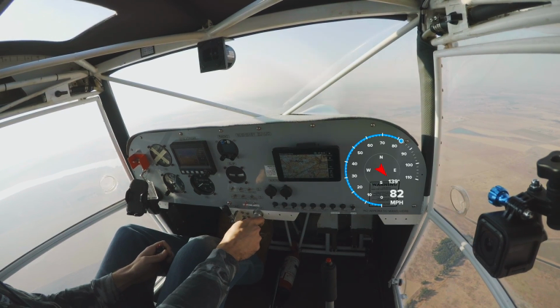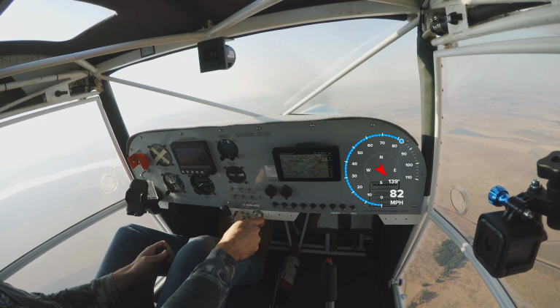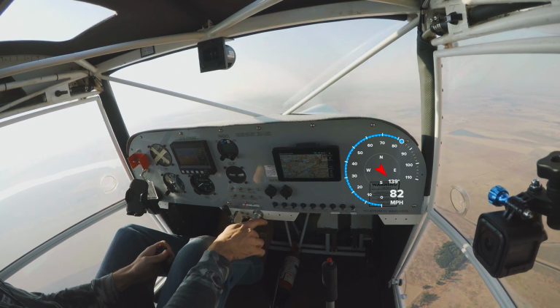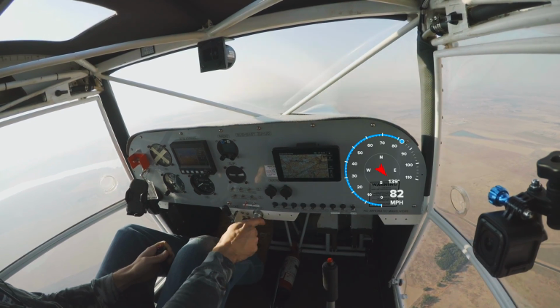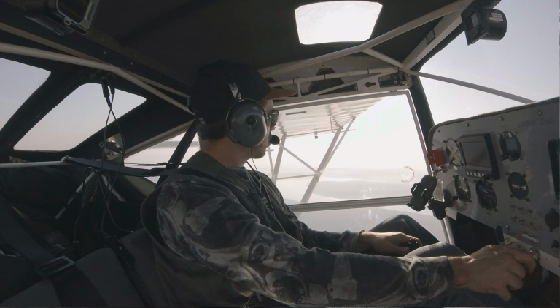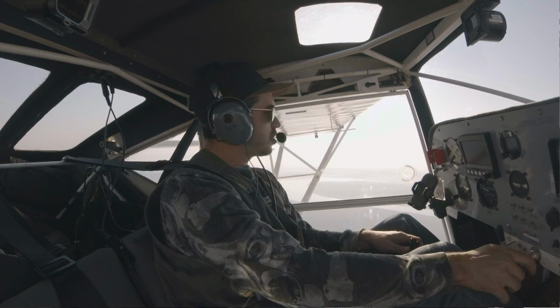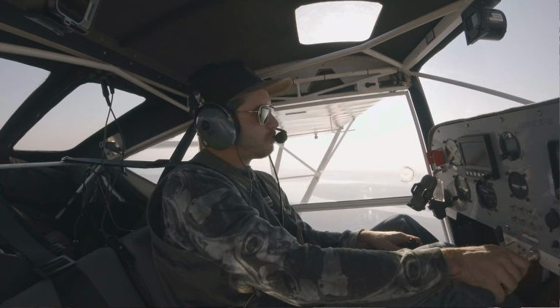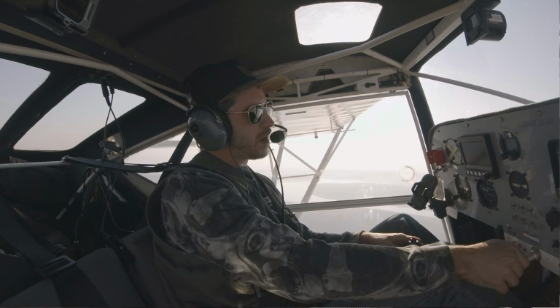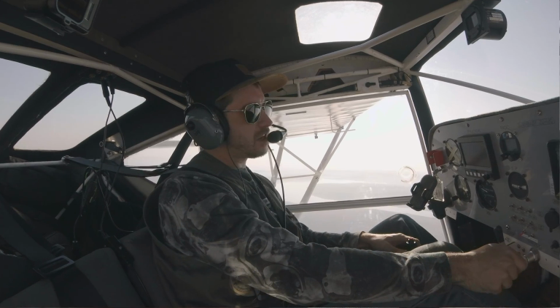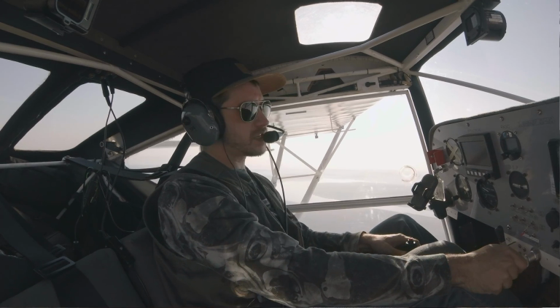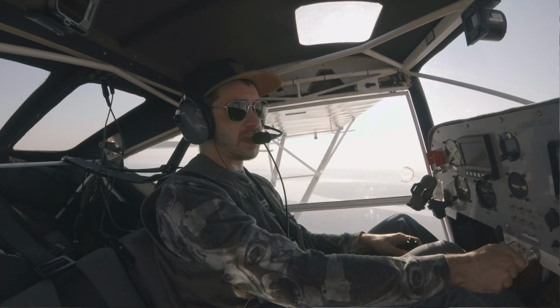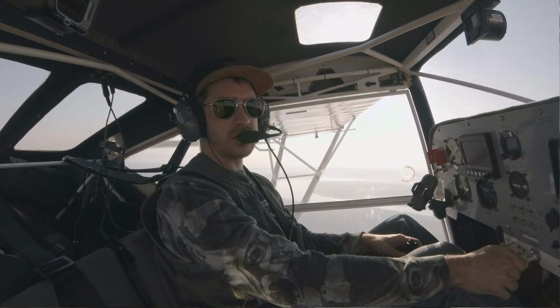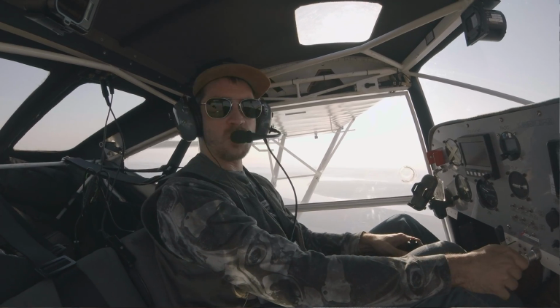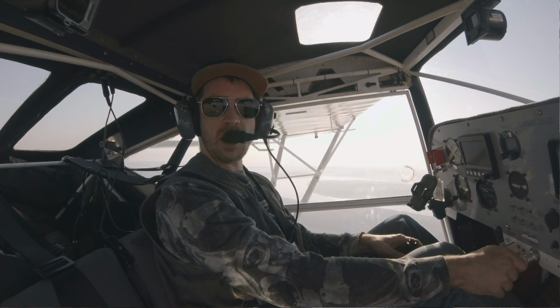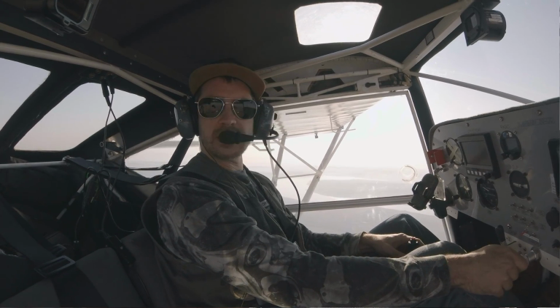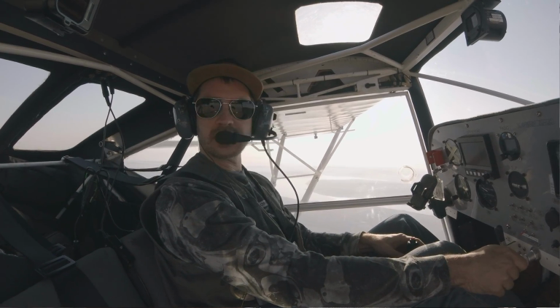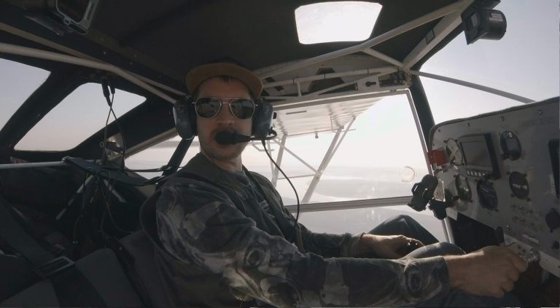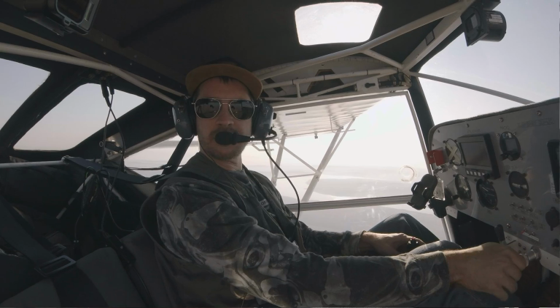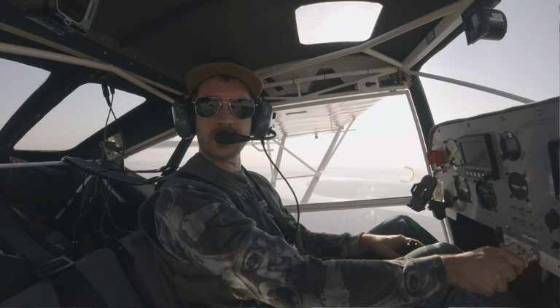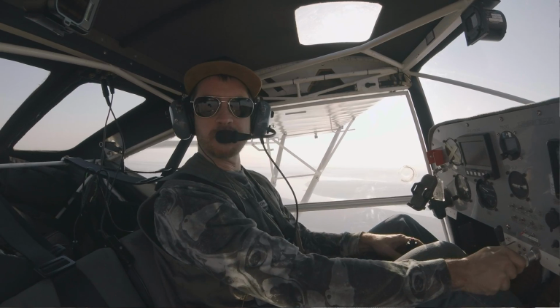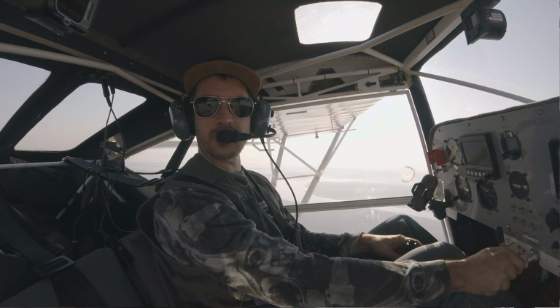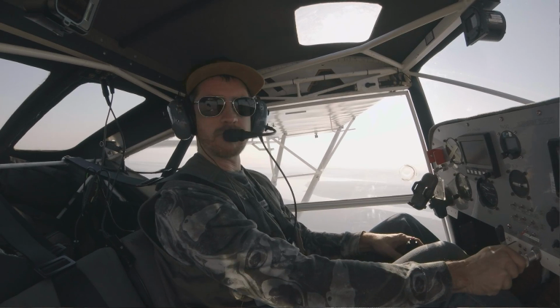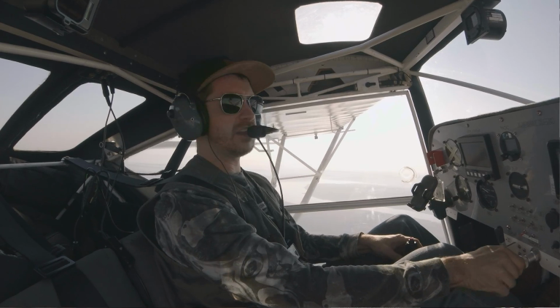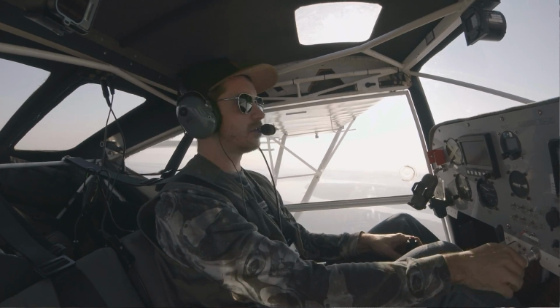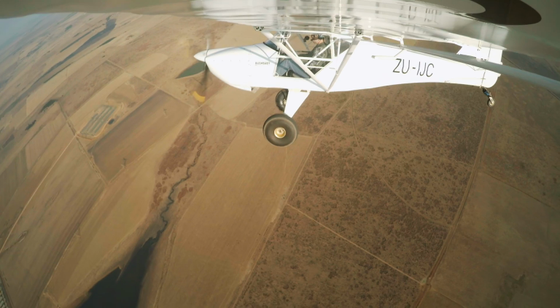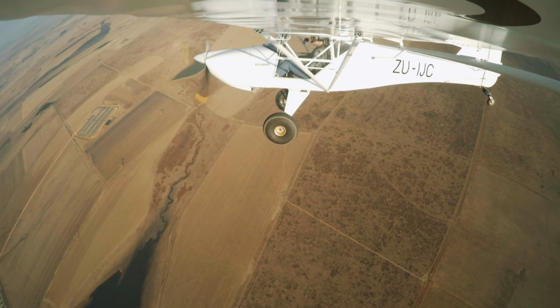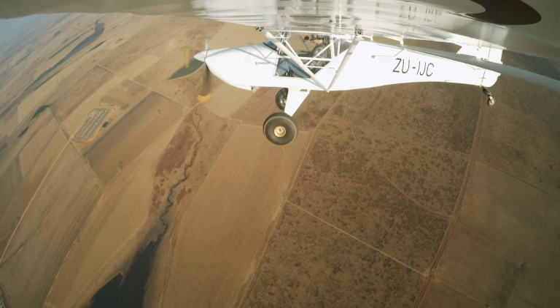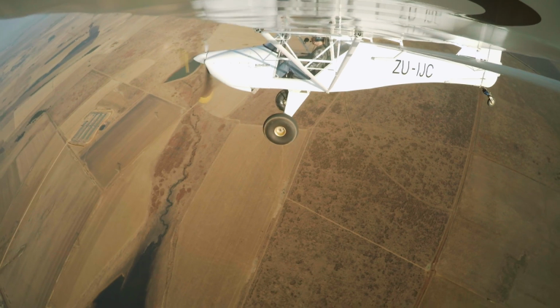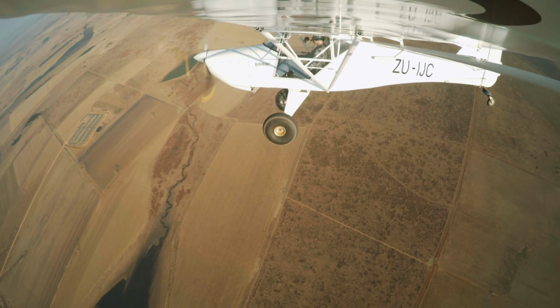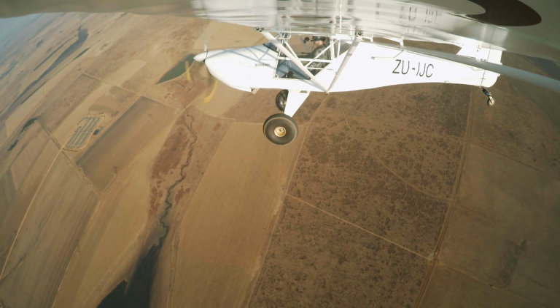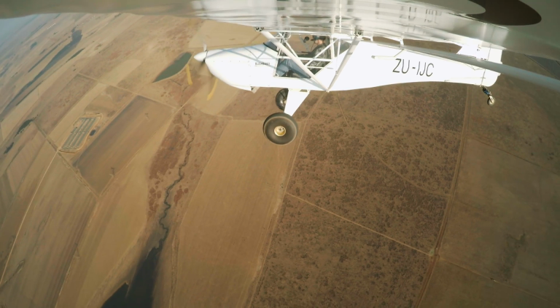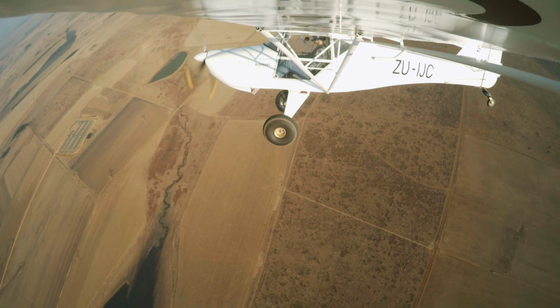I'm already seeing quite a significant improvement — S214 flaps.